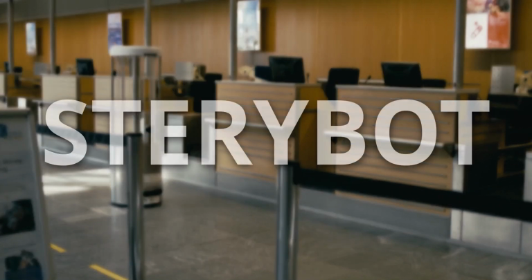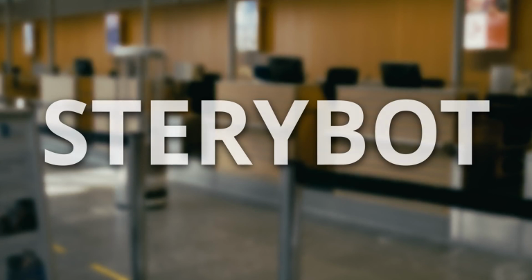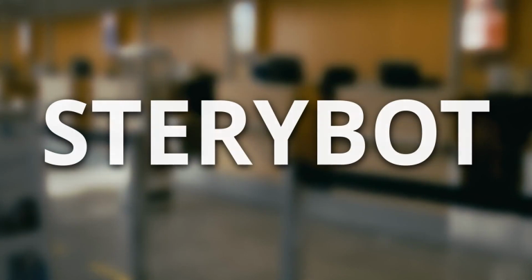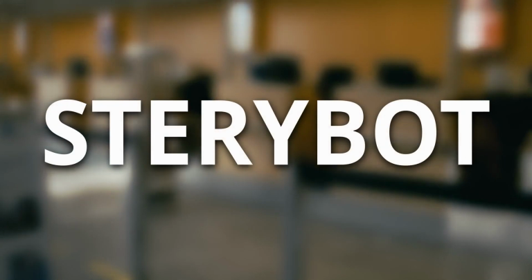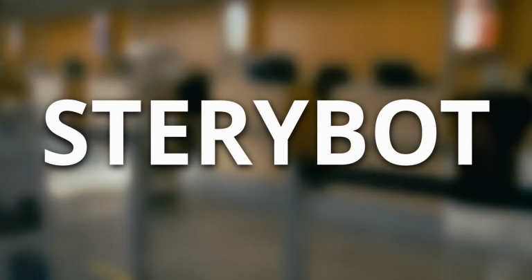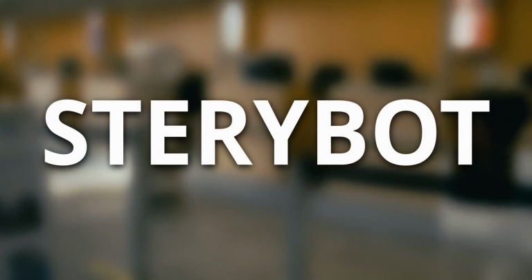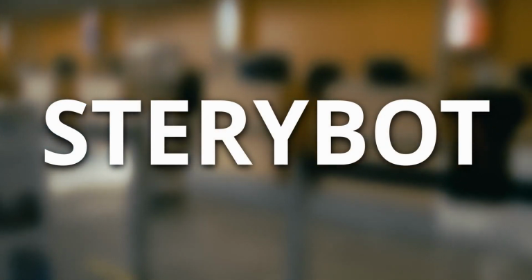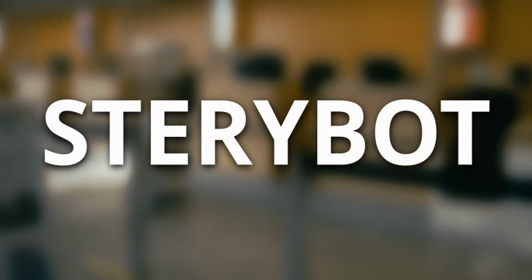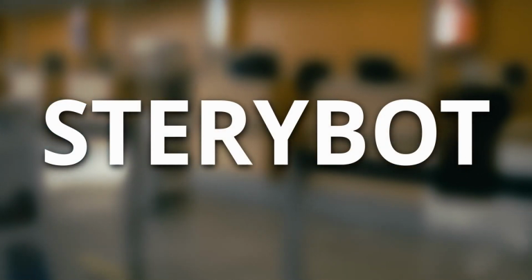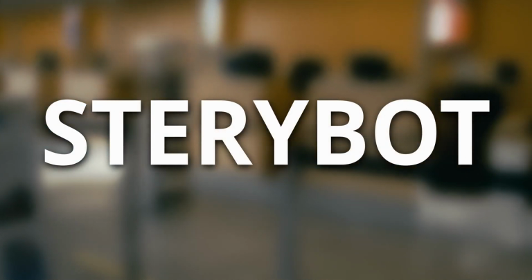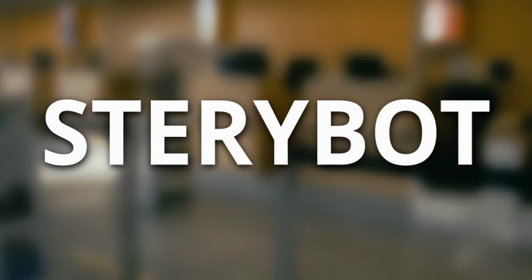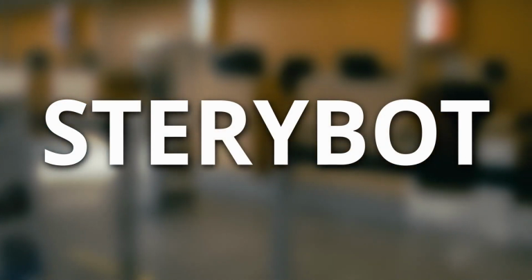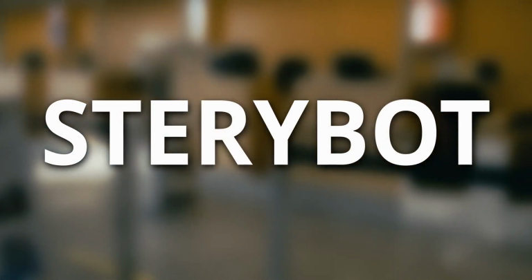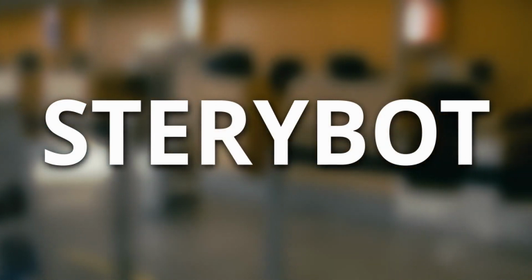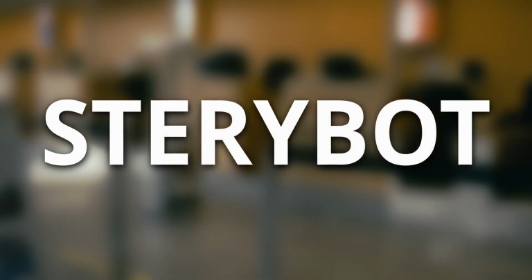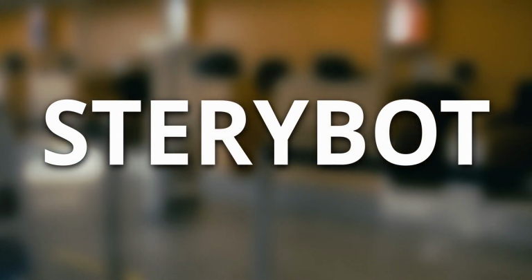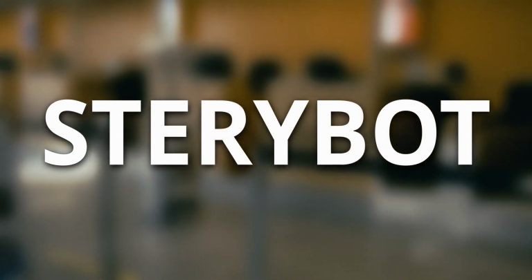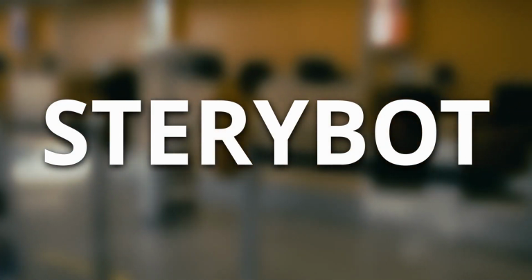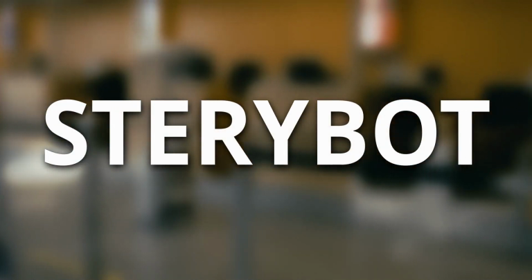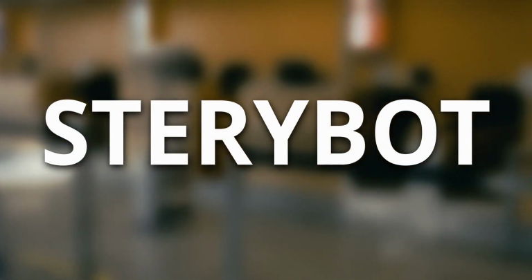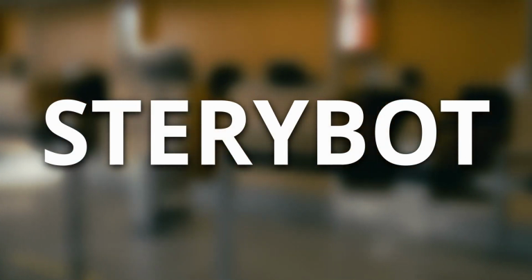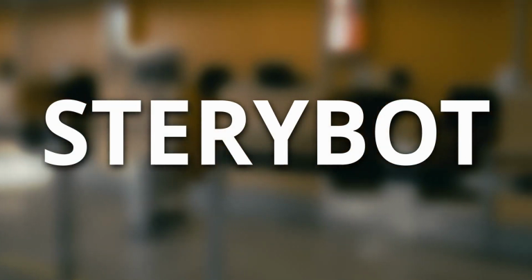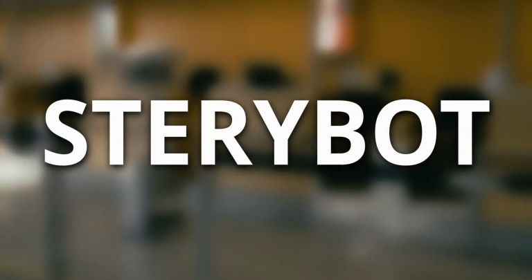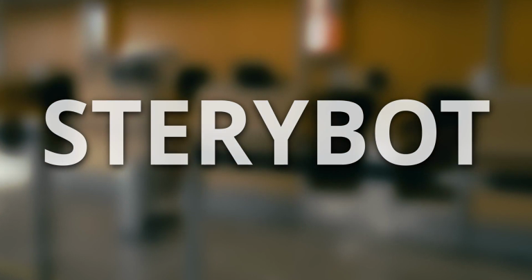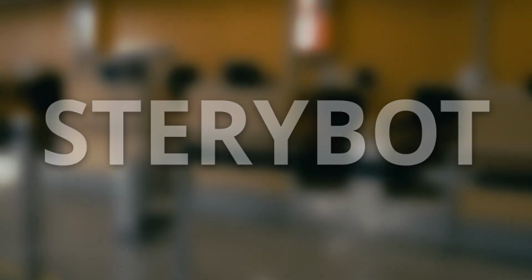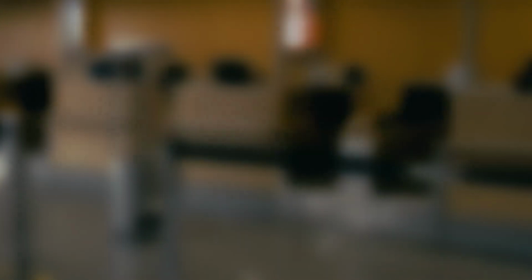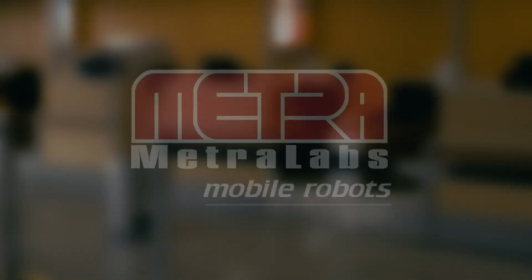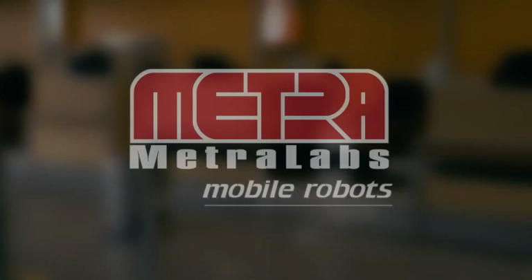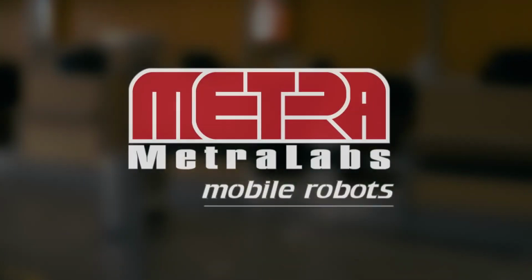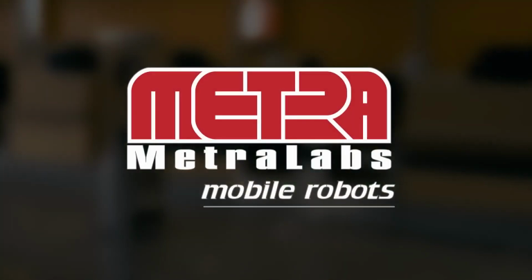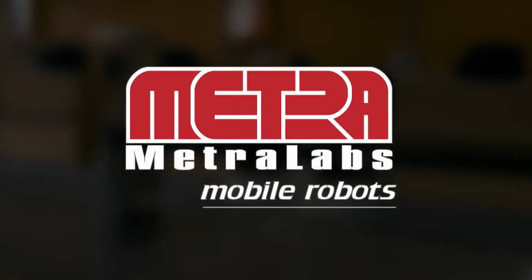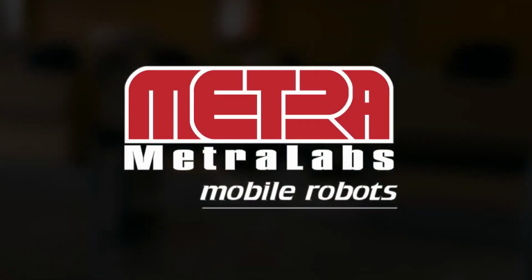Steribot. It has never been easier to make a safer world. It's time to clean house.